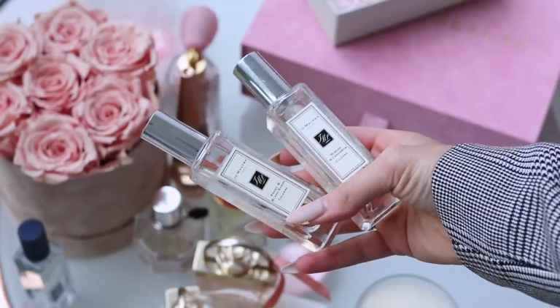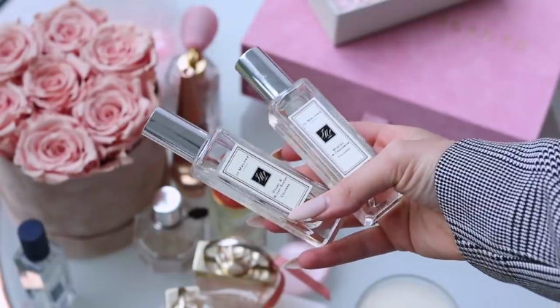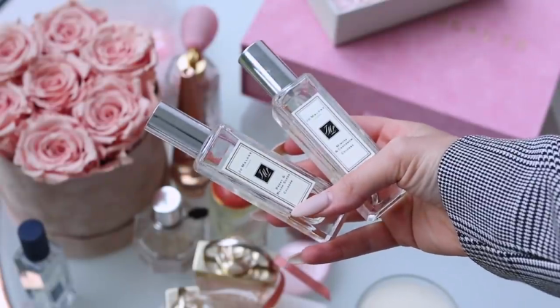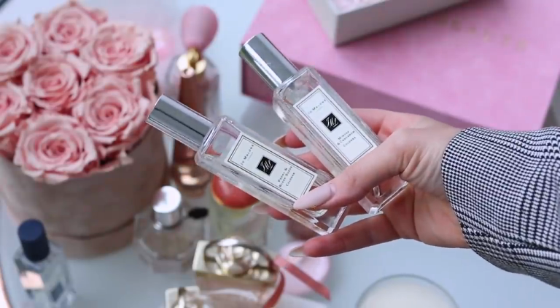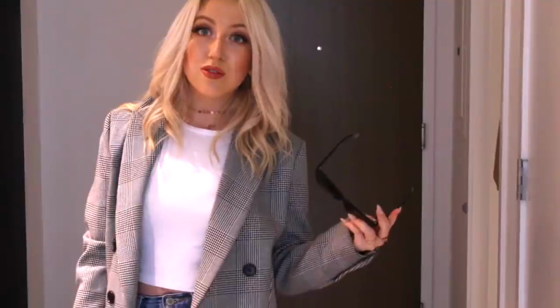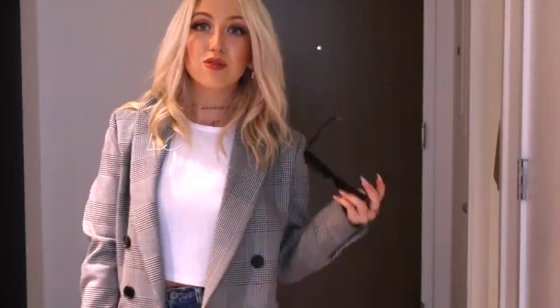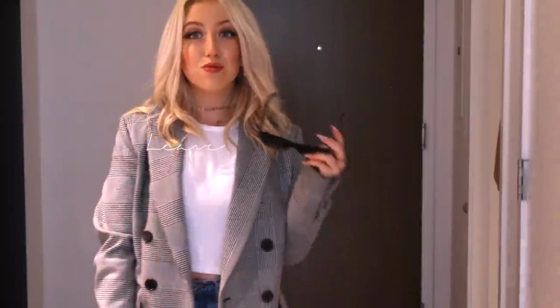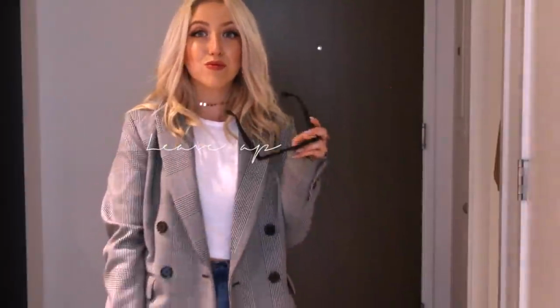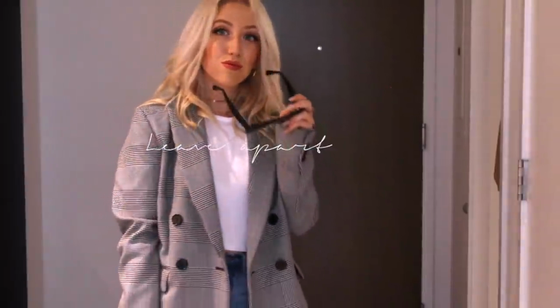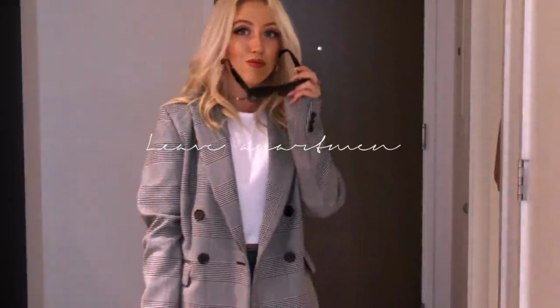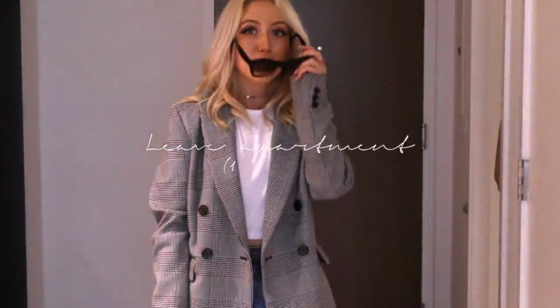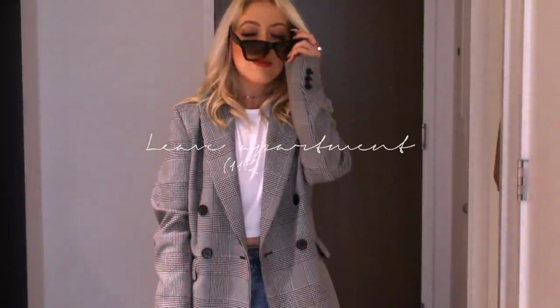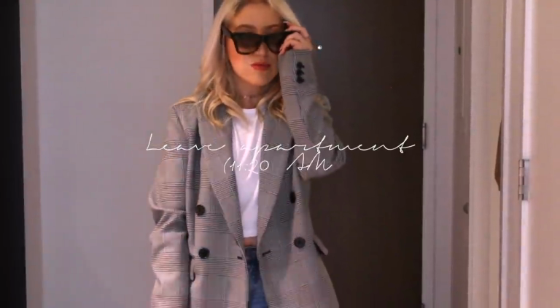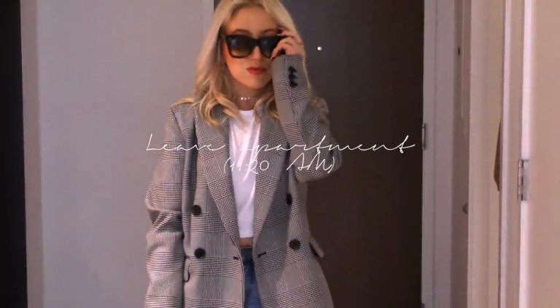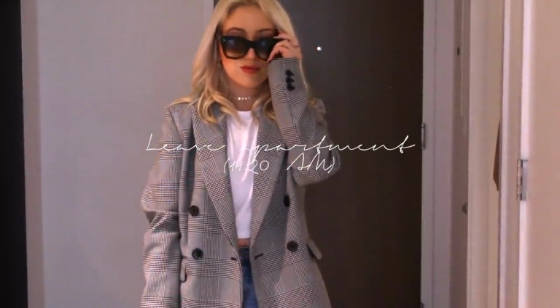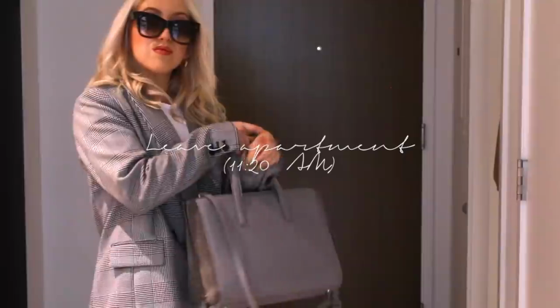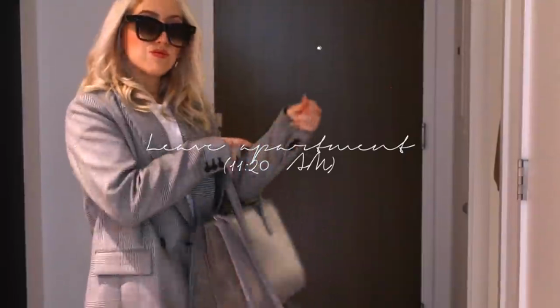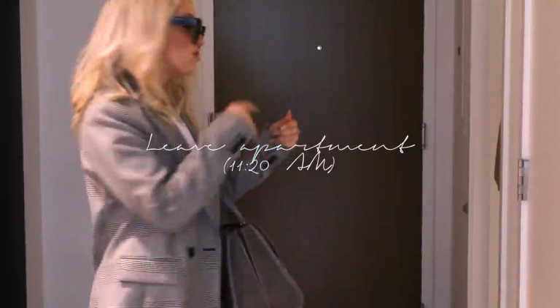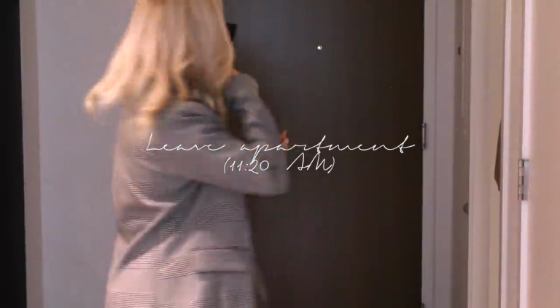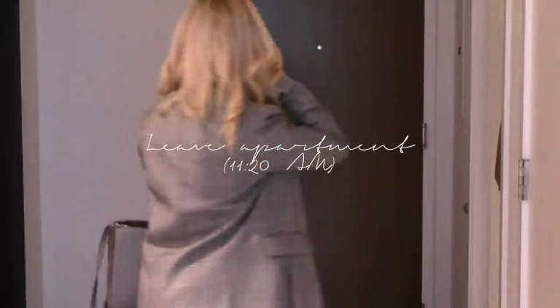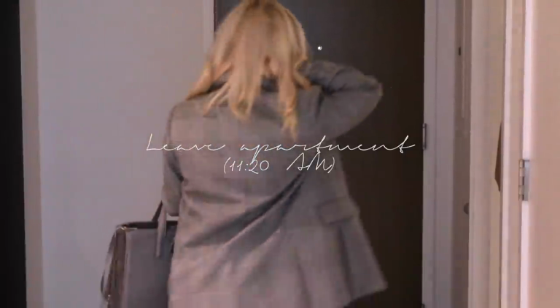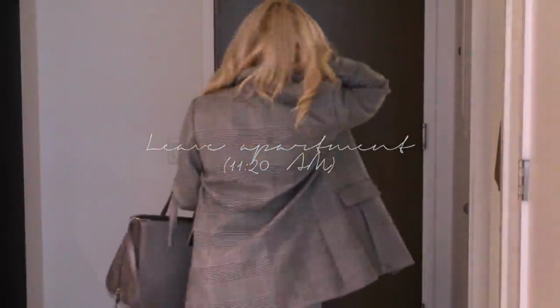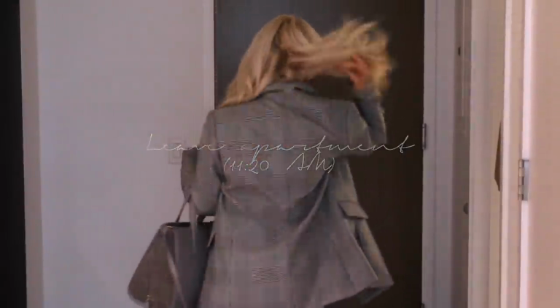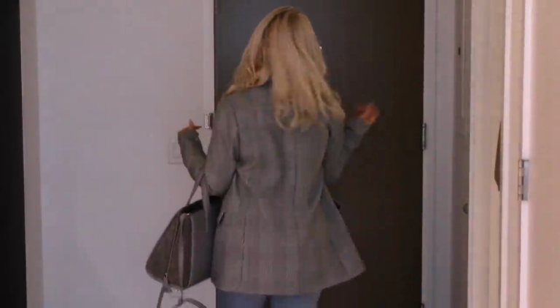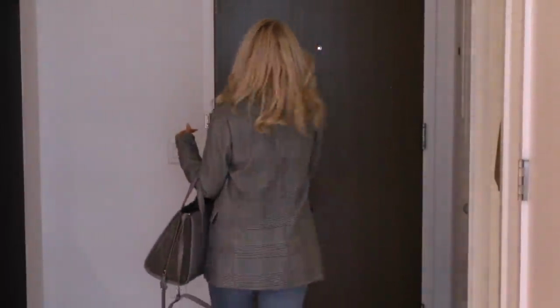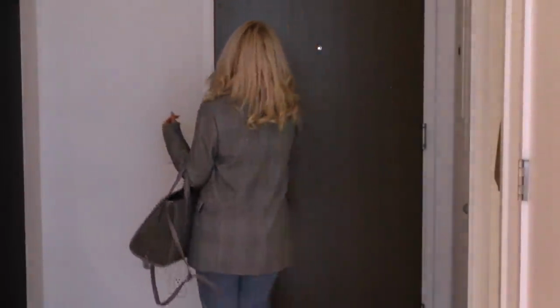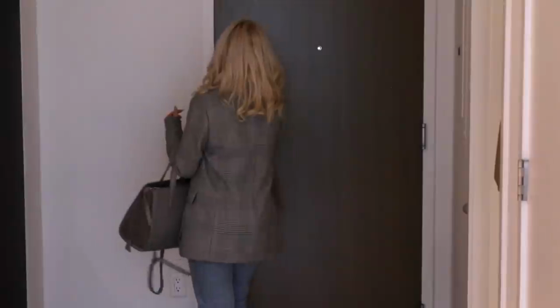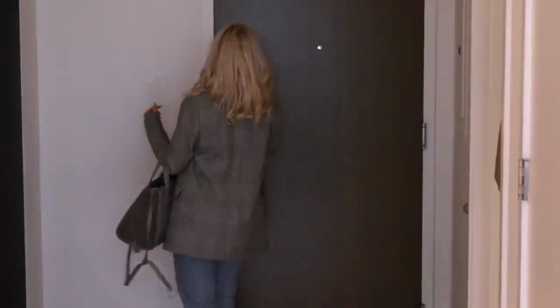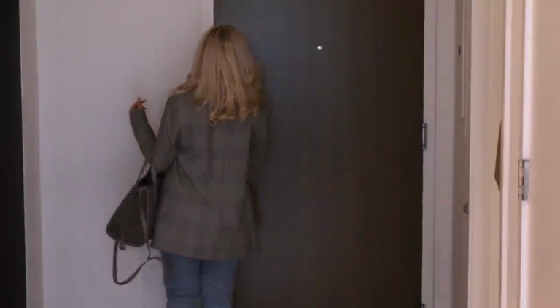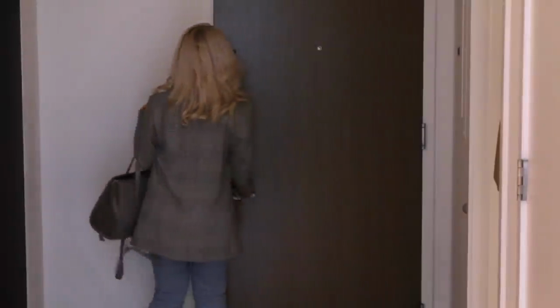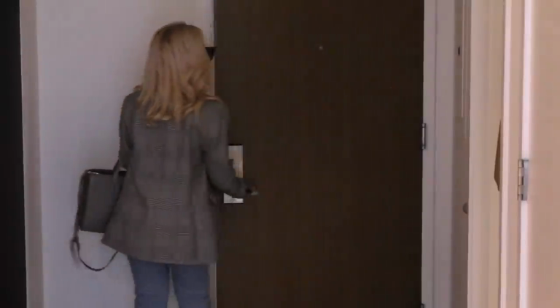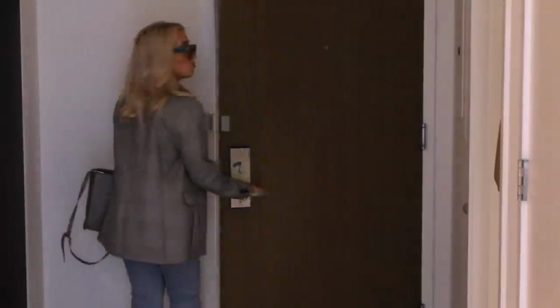I hope you enjoyed this morning routine for law school slash university. If it was helpful for you guys, don't forget to give it a thumbs up.